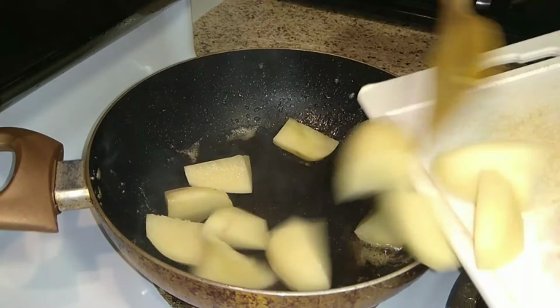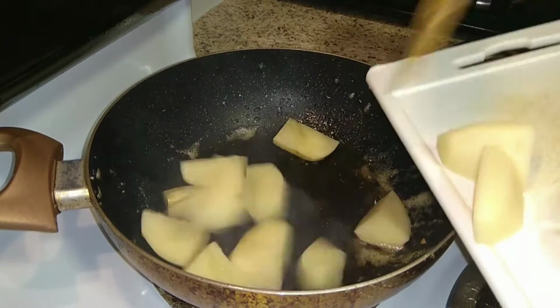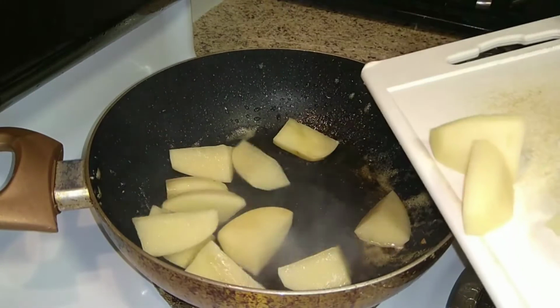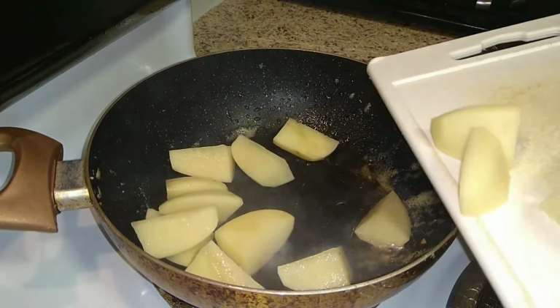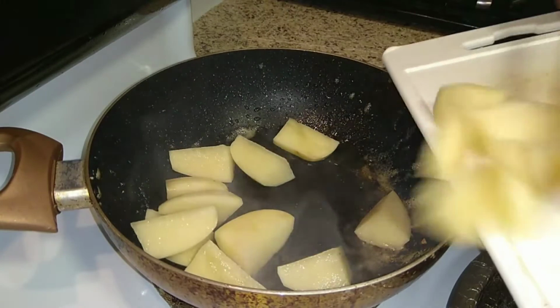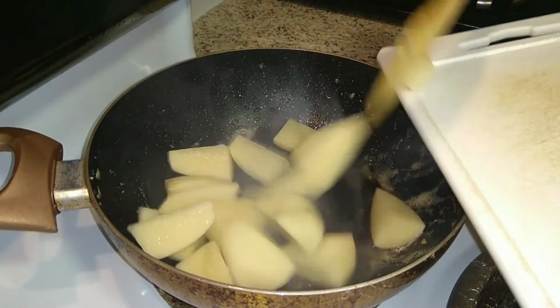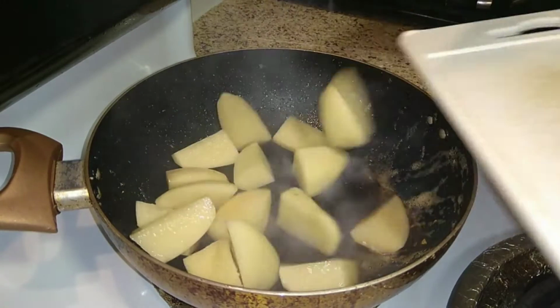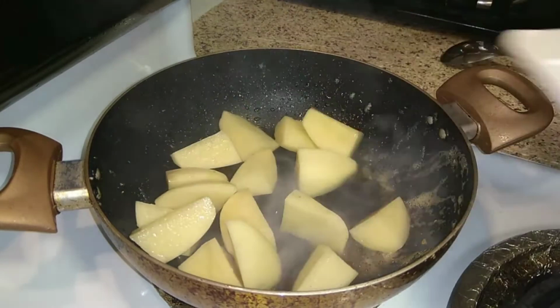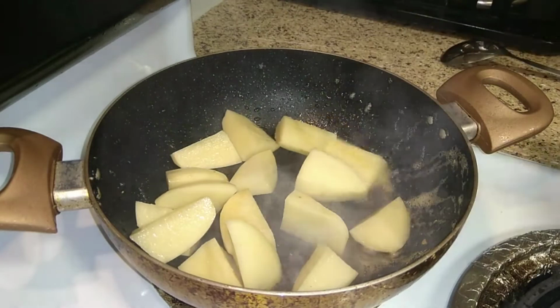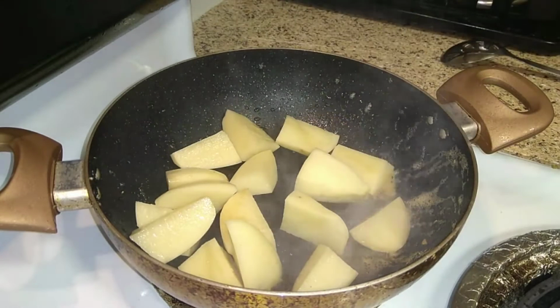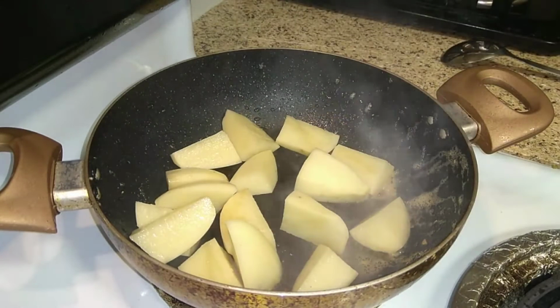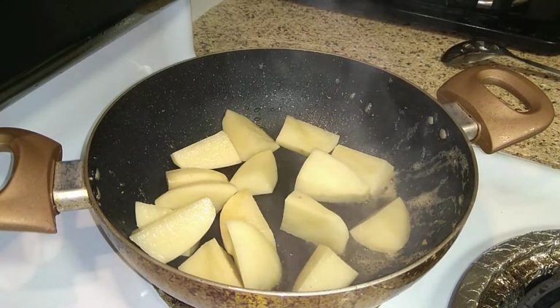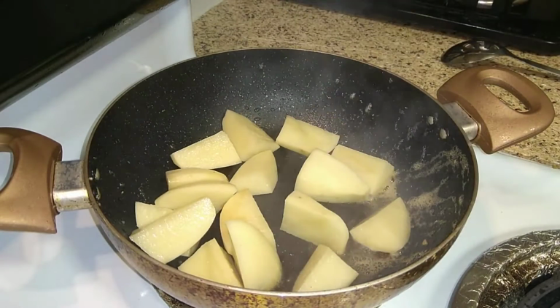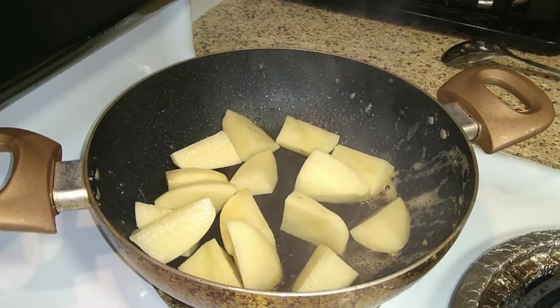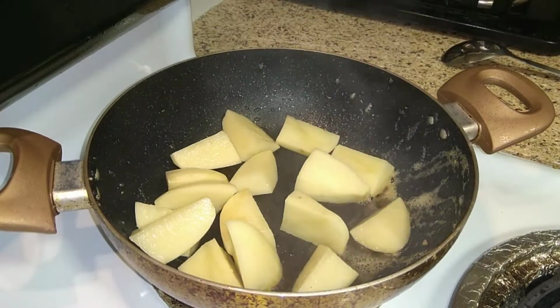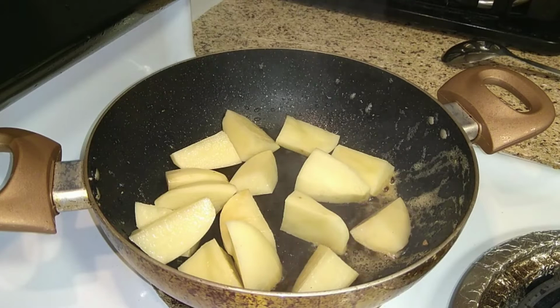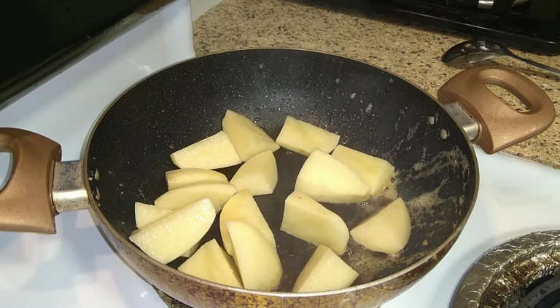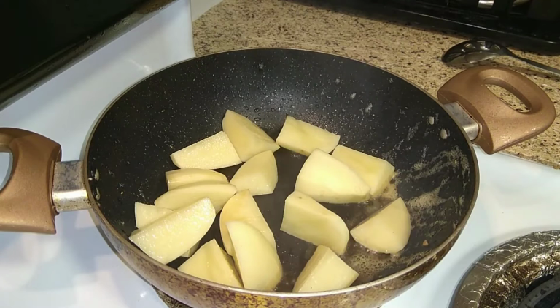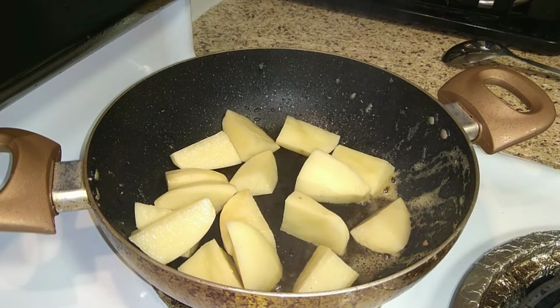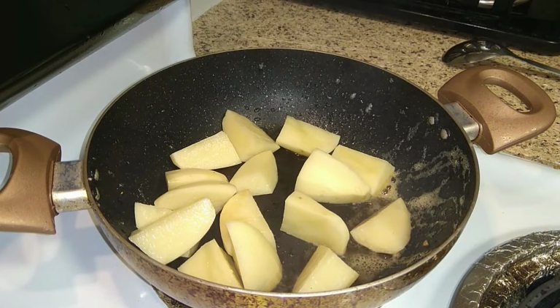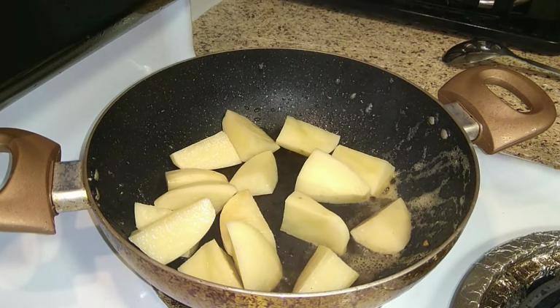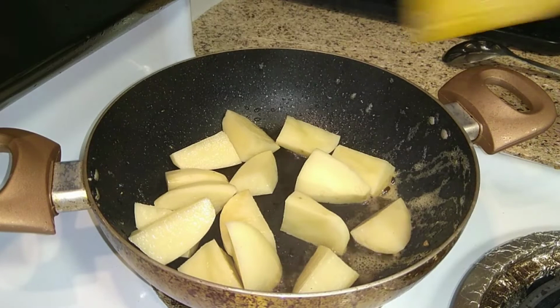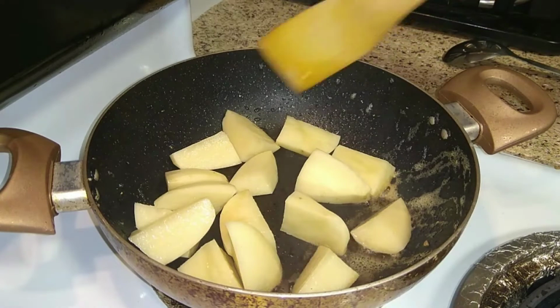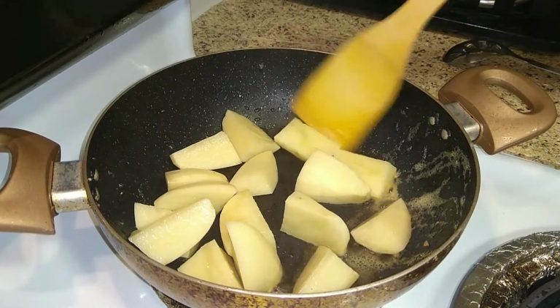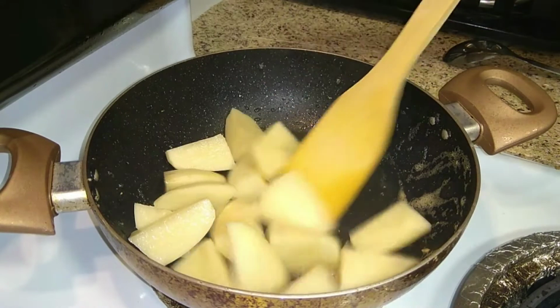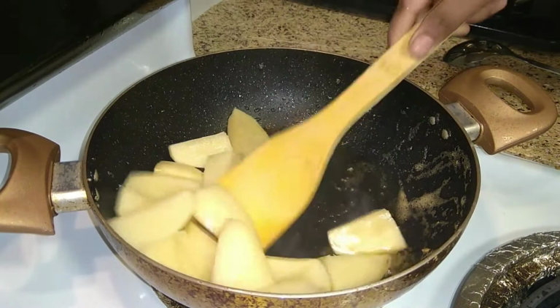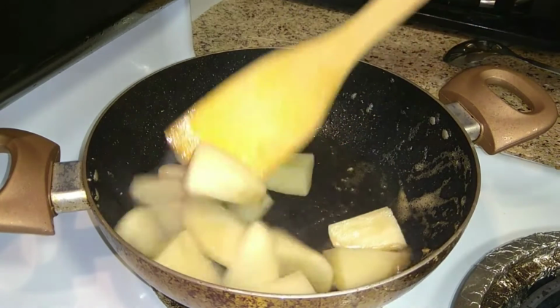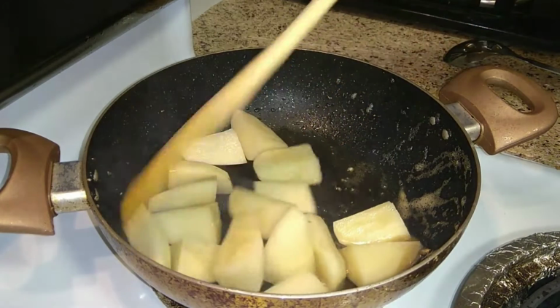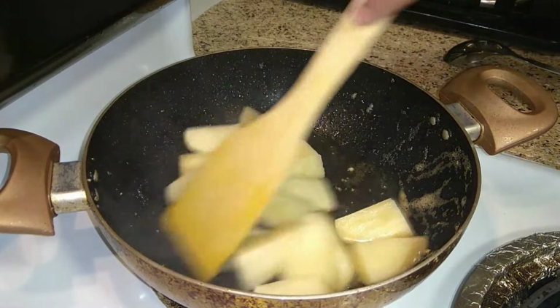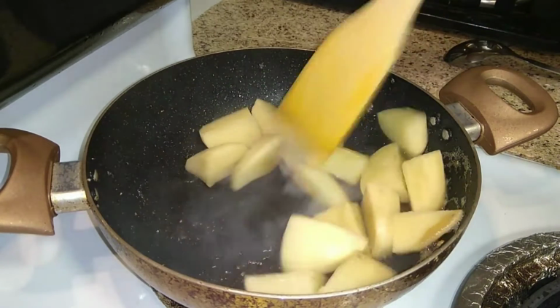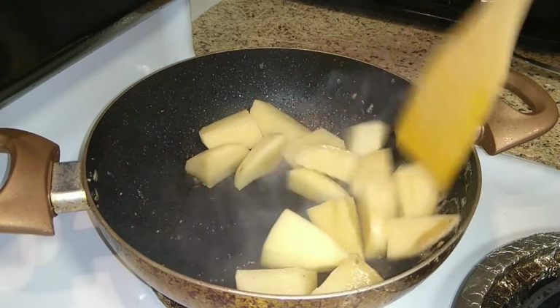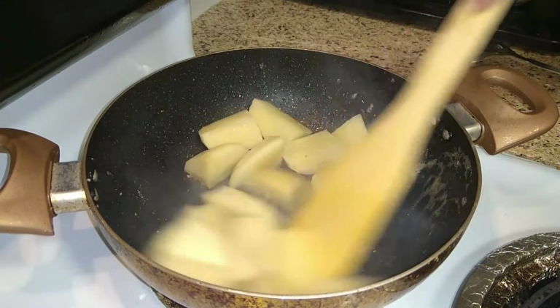In the same pan, add some potatoes and fry them until they turn golden brown.